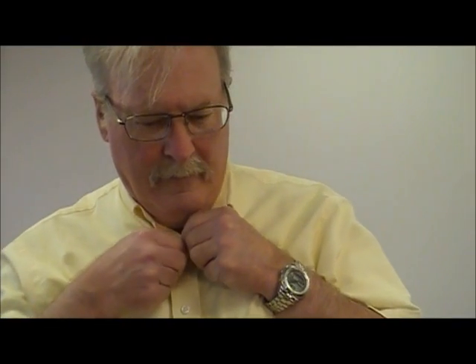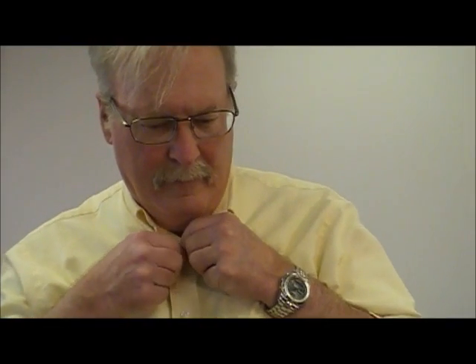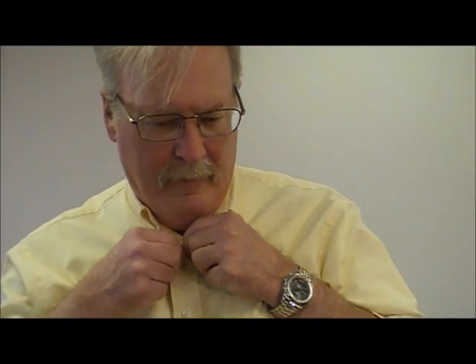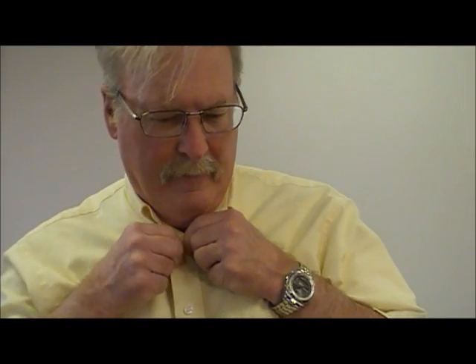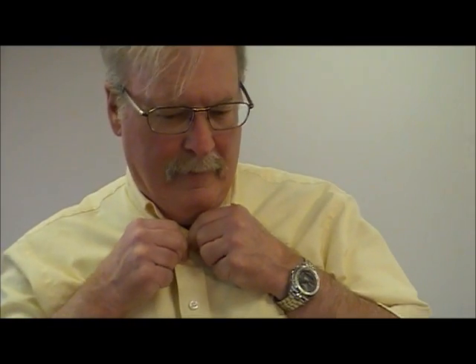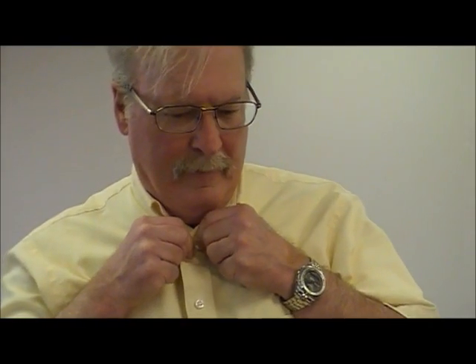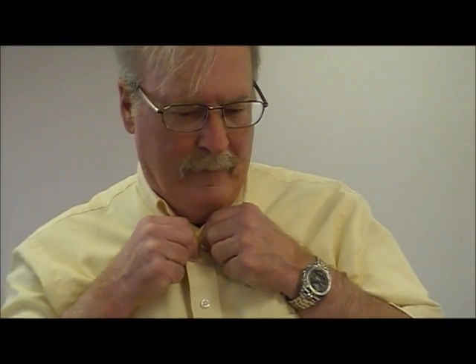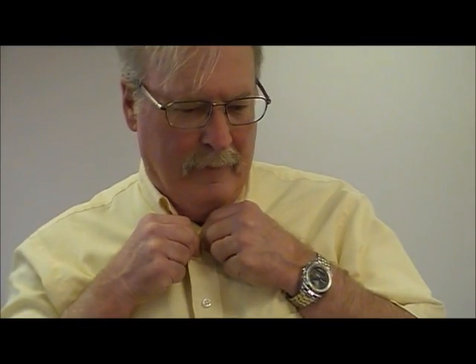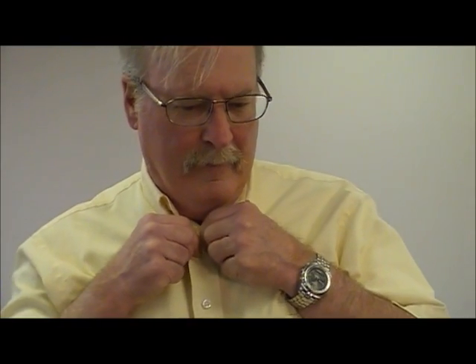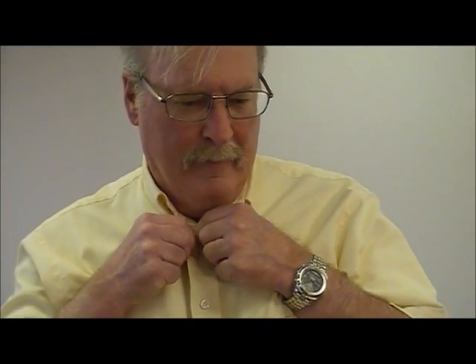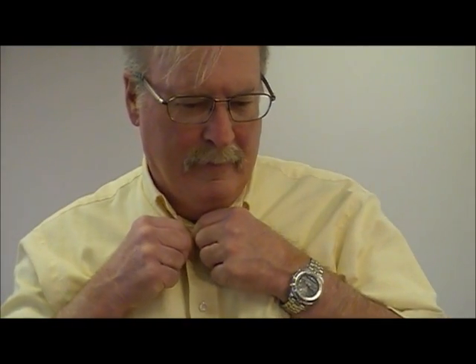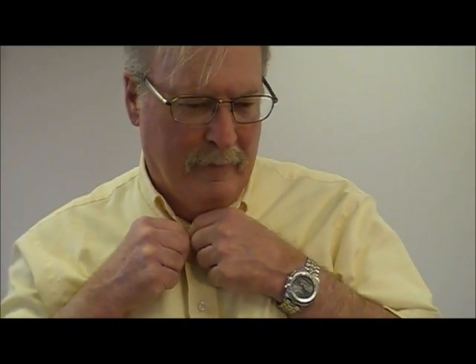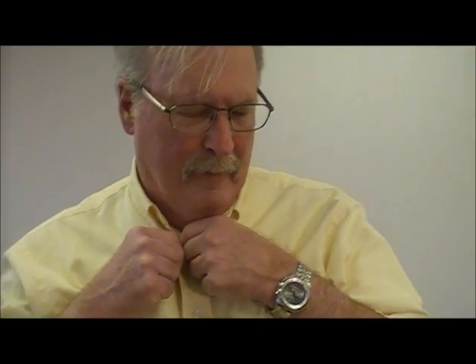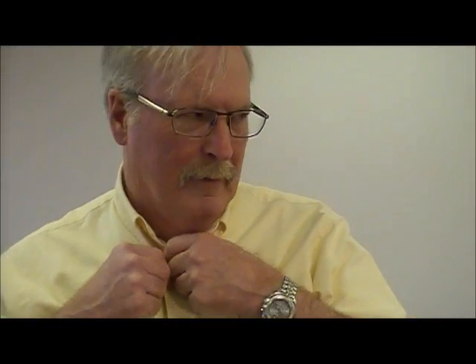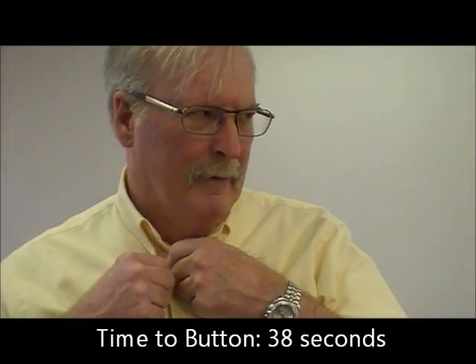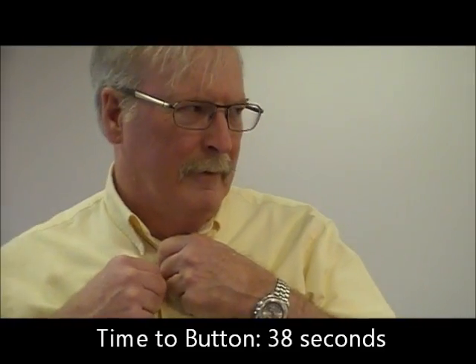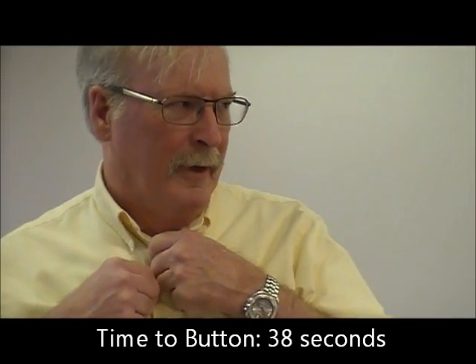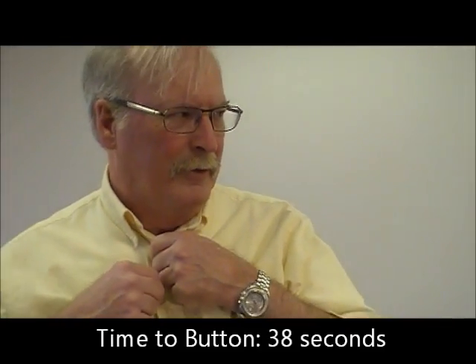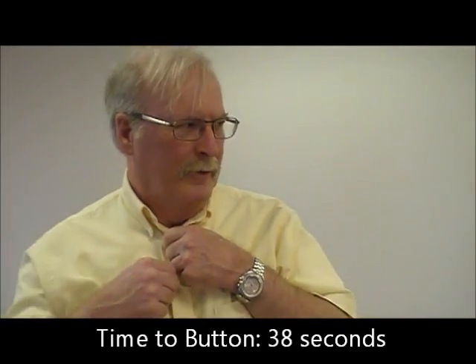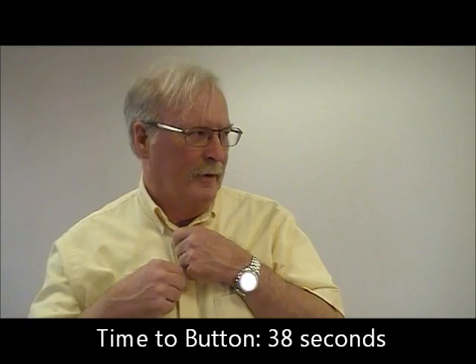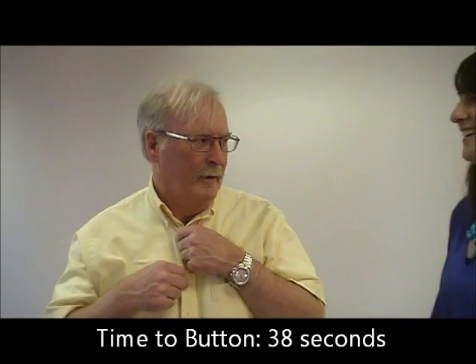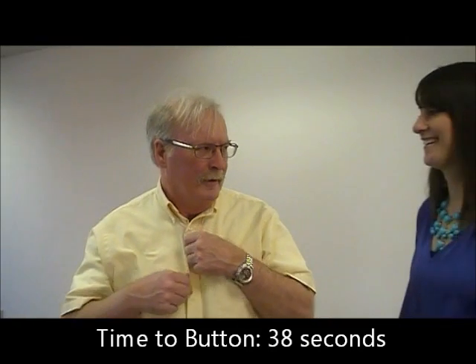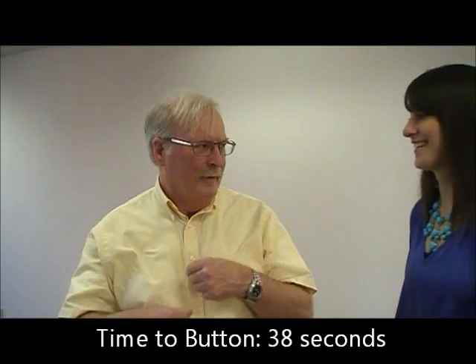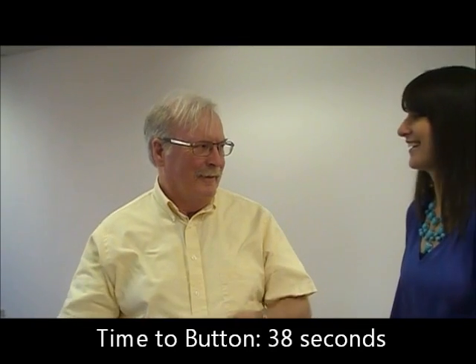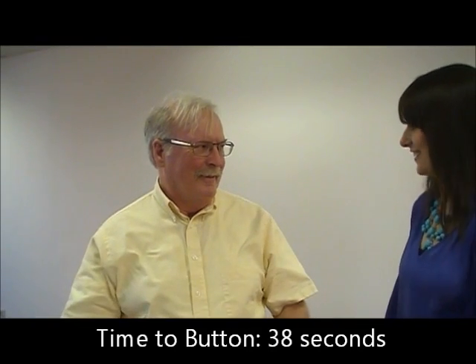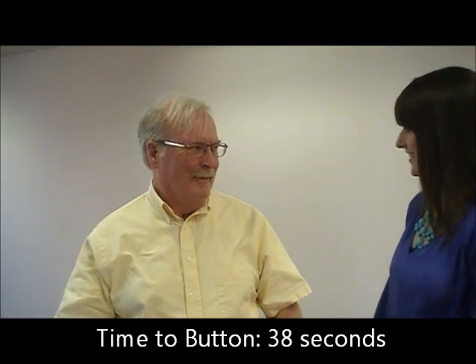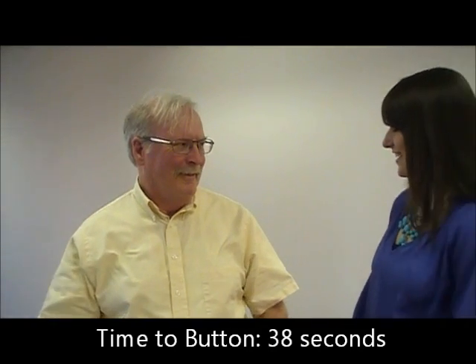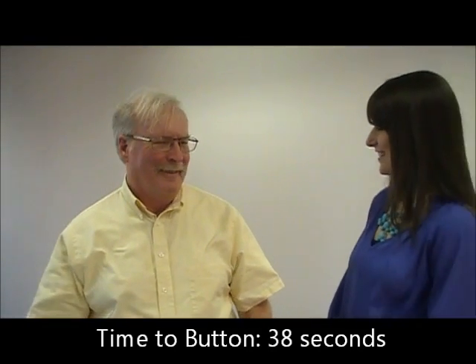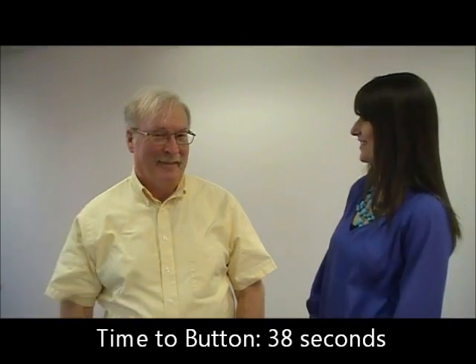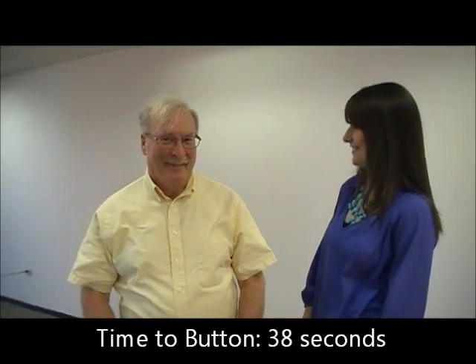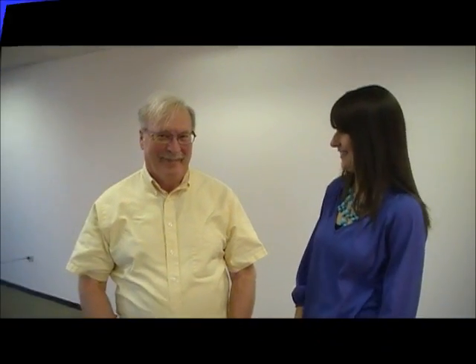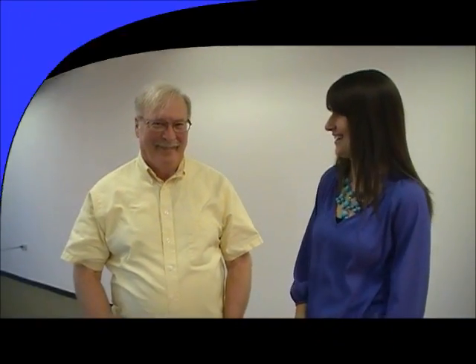Does the top button tend to be one of the hardest ones for you? Yes. Okay, good — you got it though. Alright.